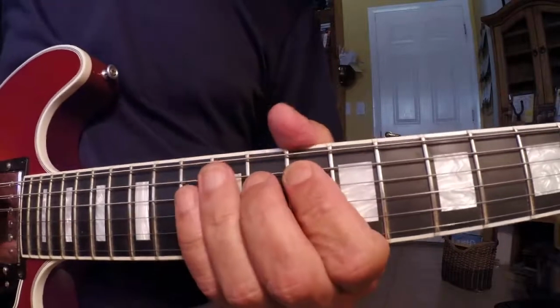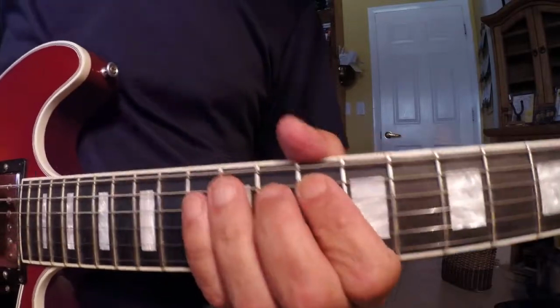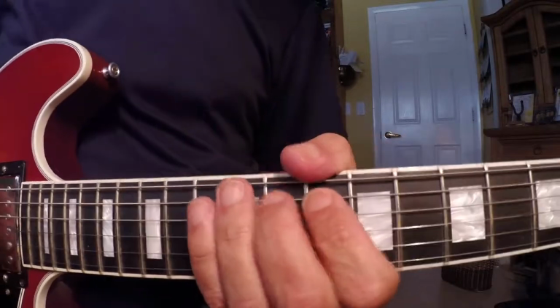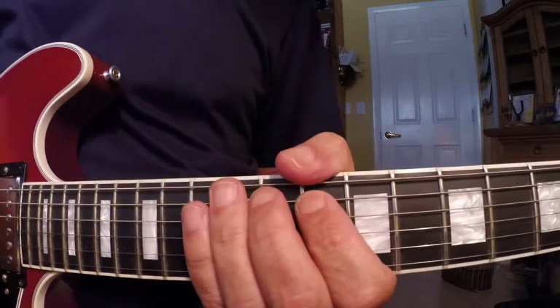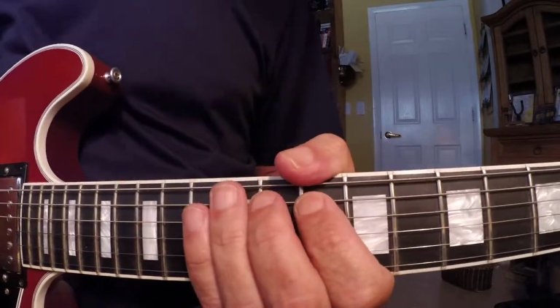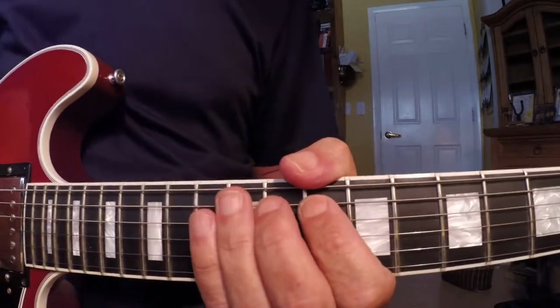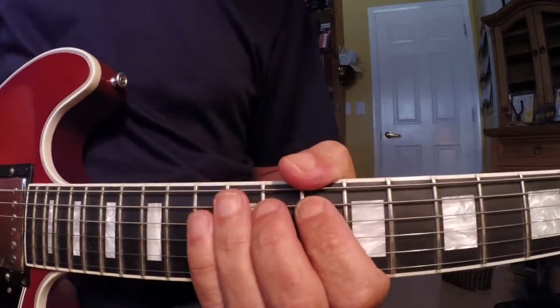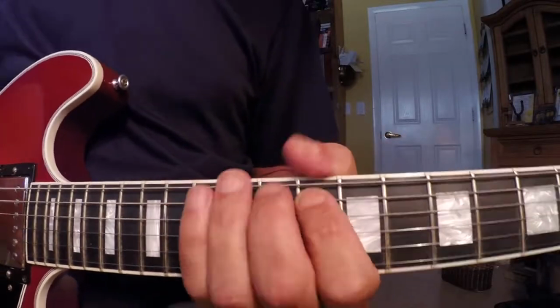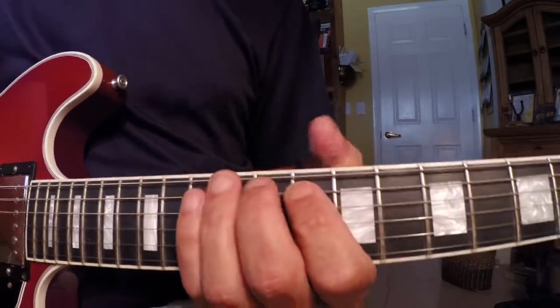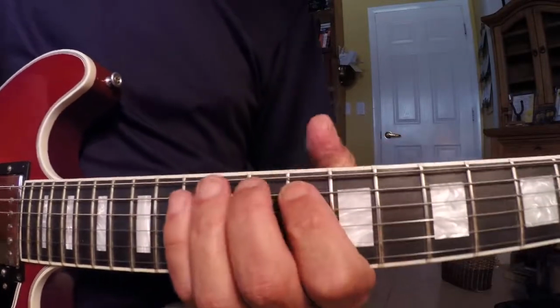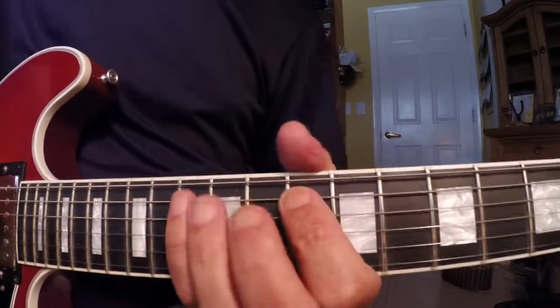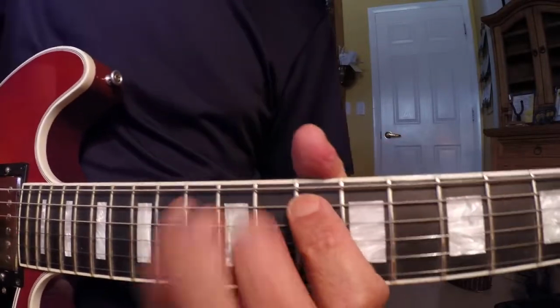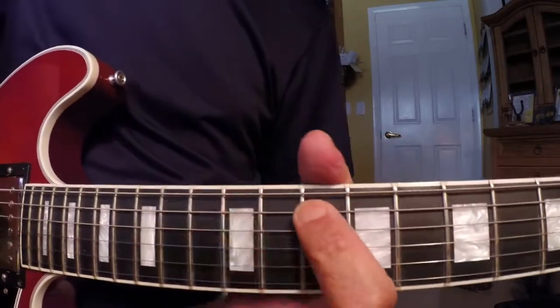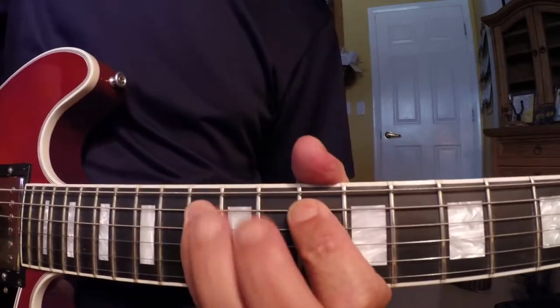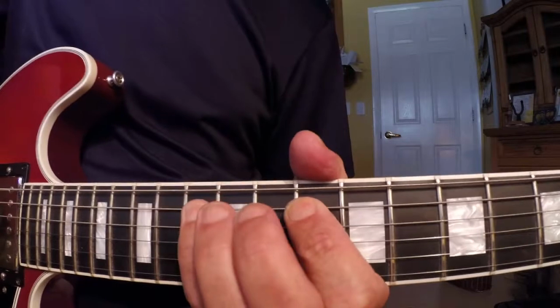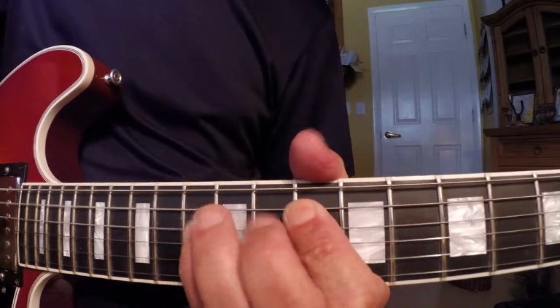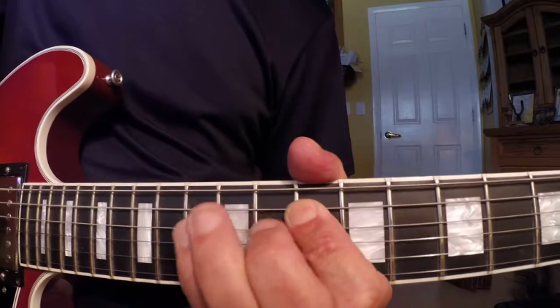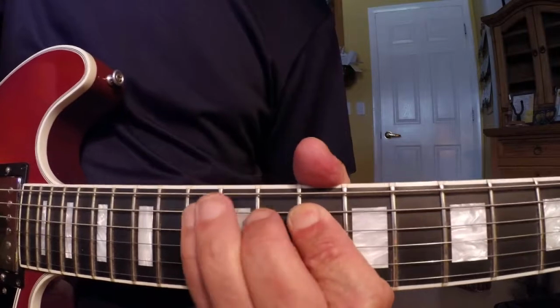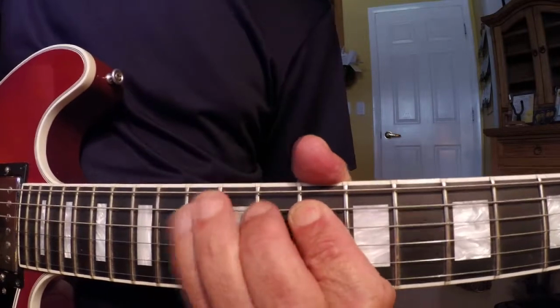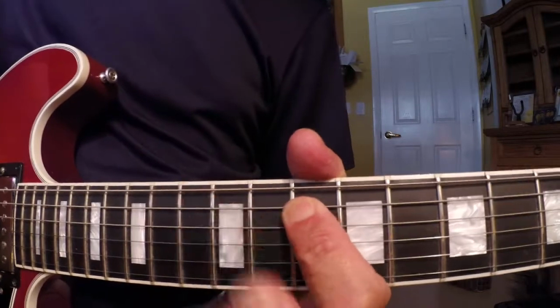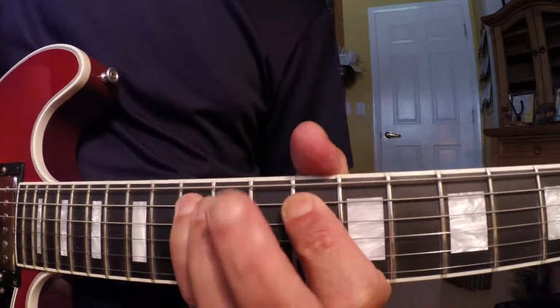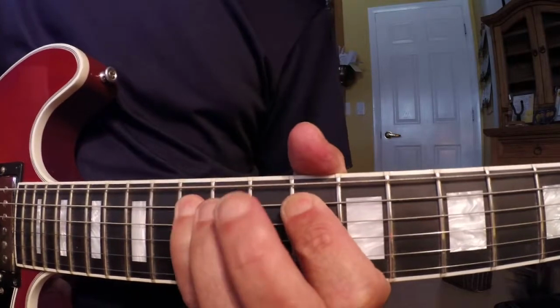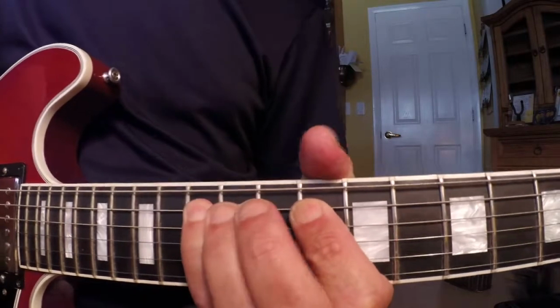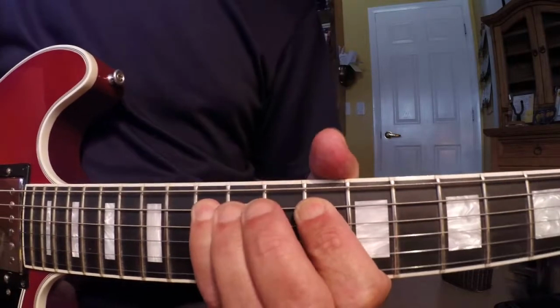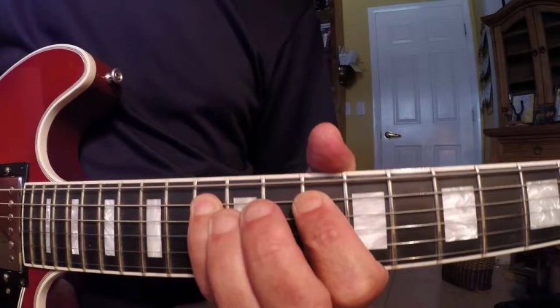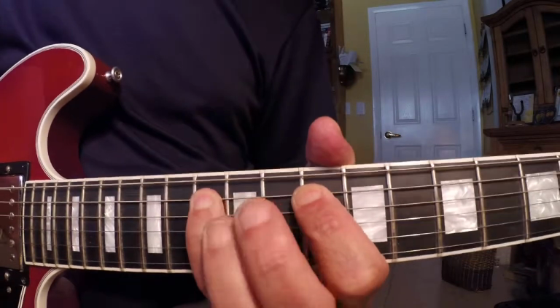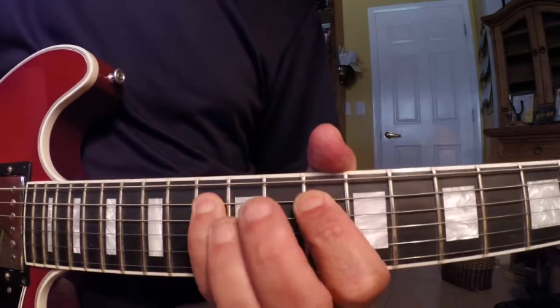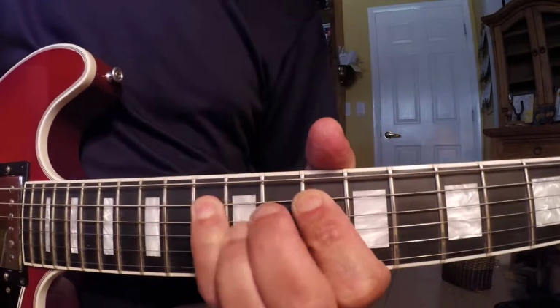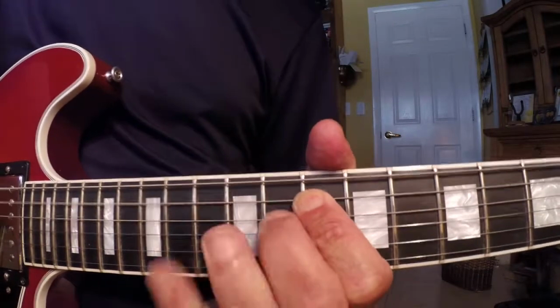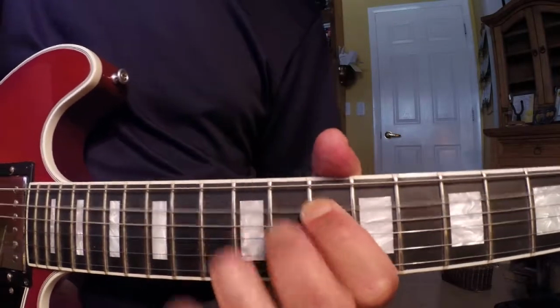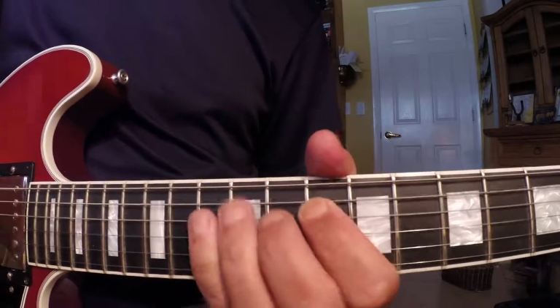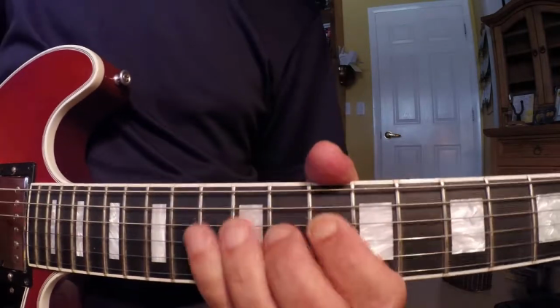Now, like I said, if your fingers are strong enough, you can just slap that pinky down and pull off.